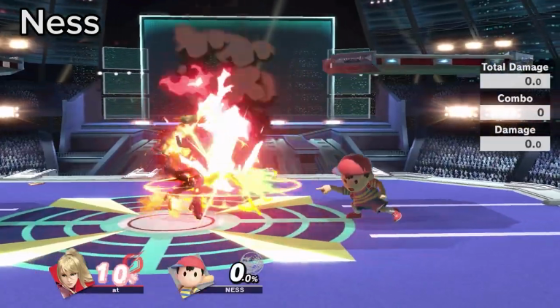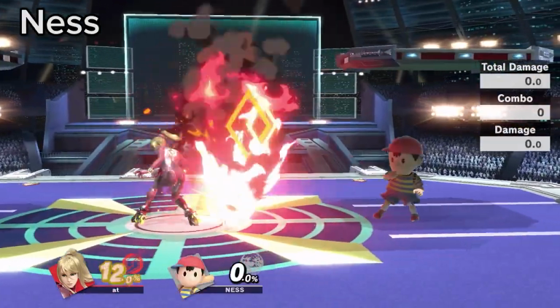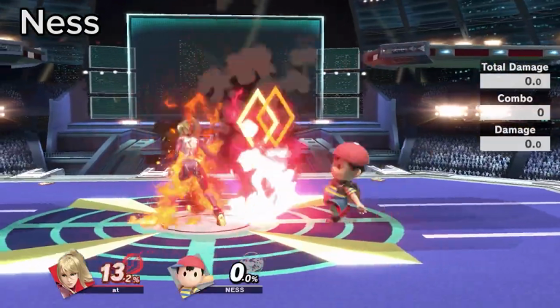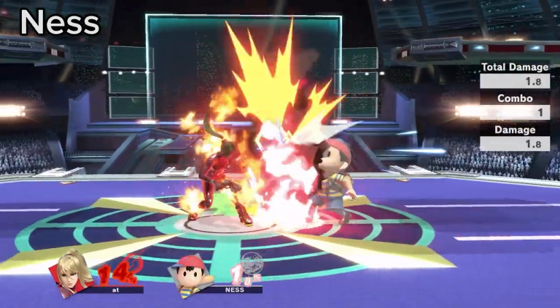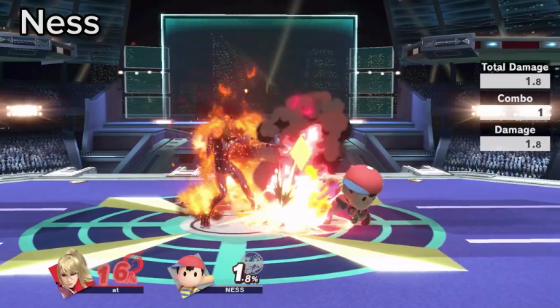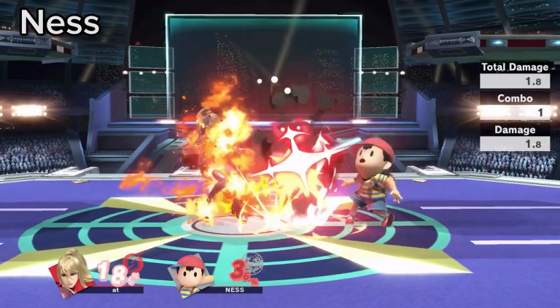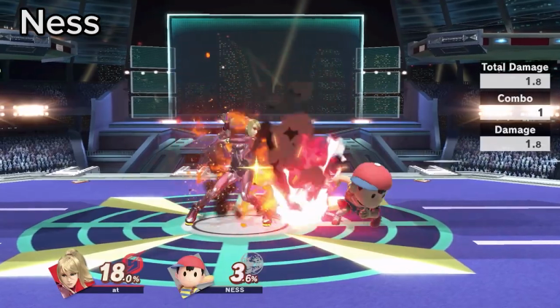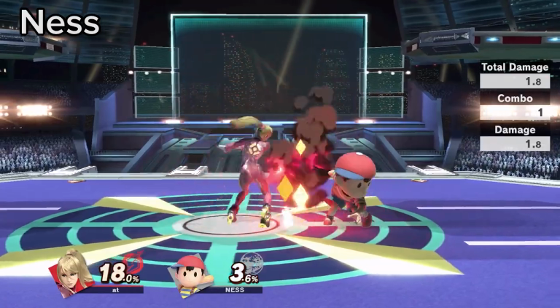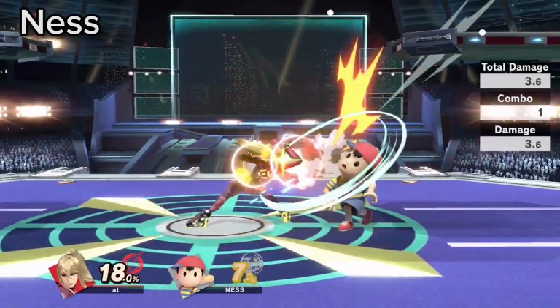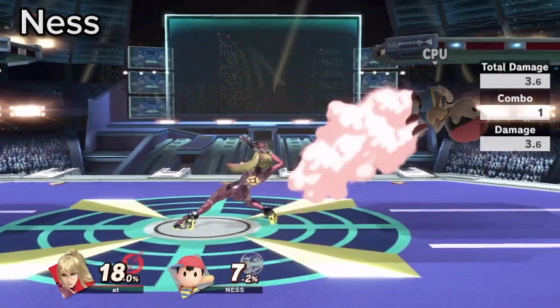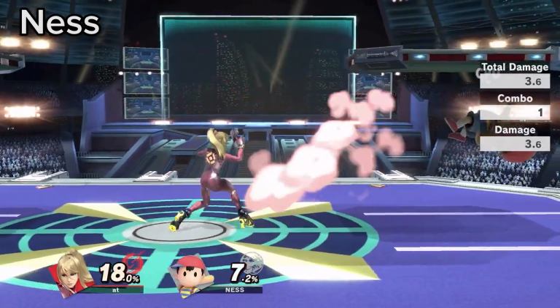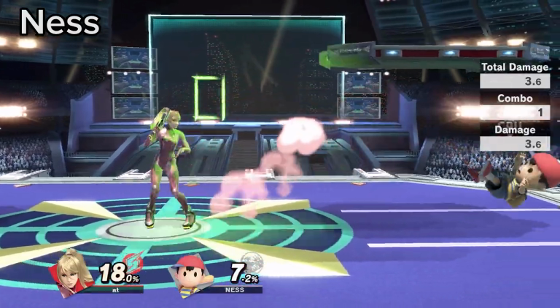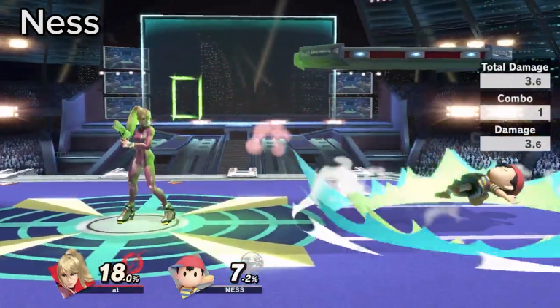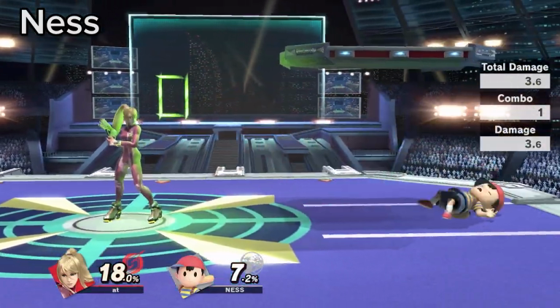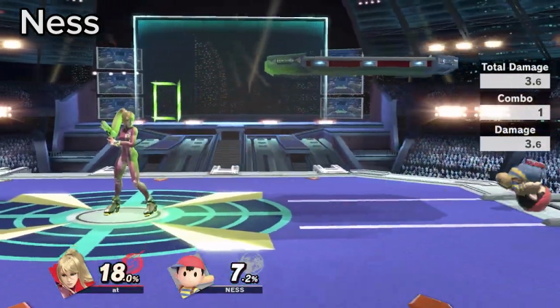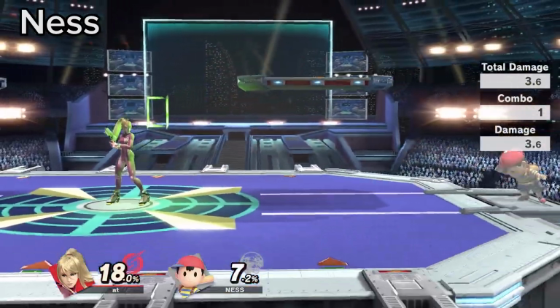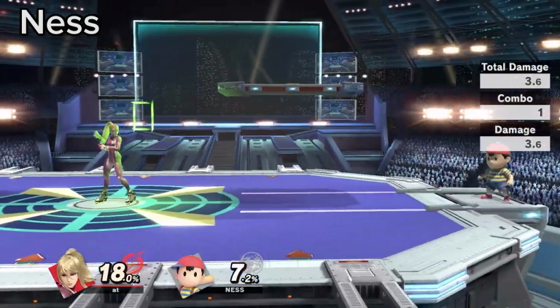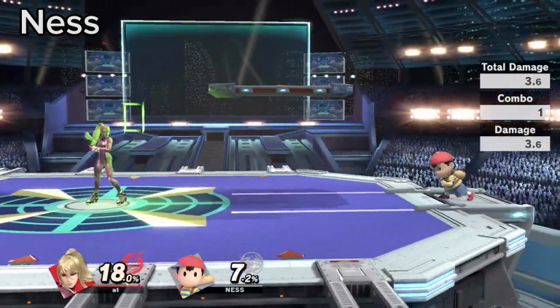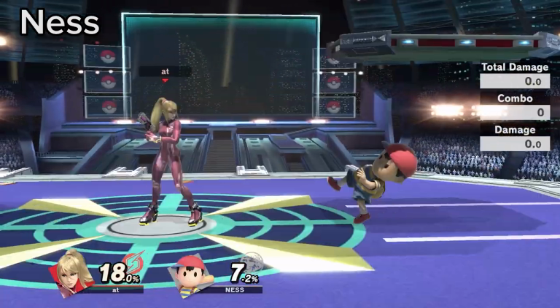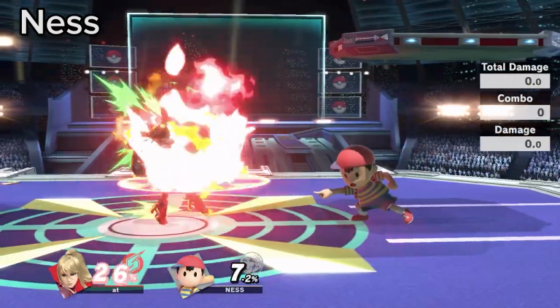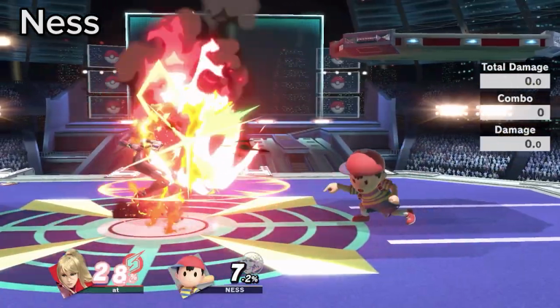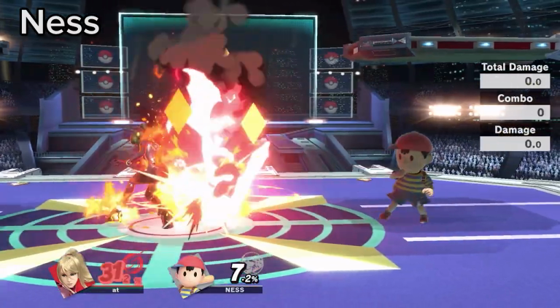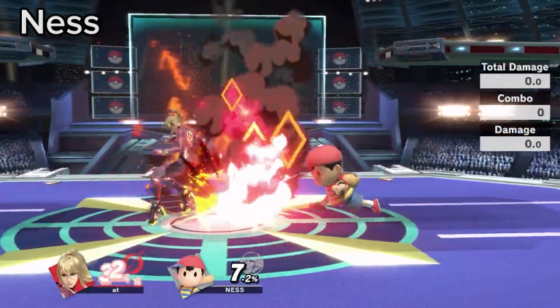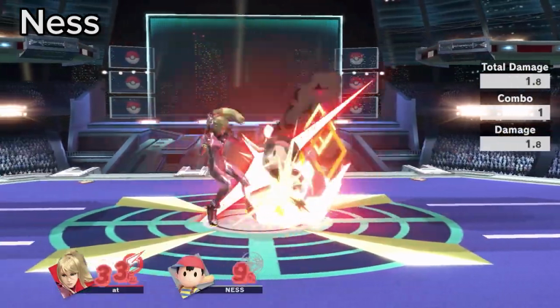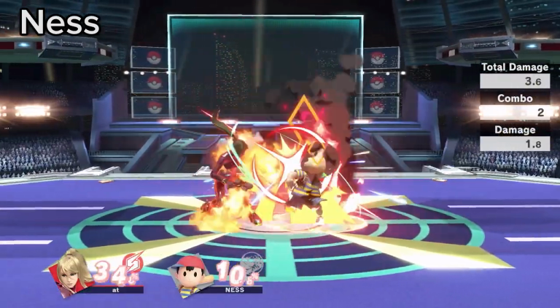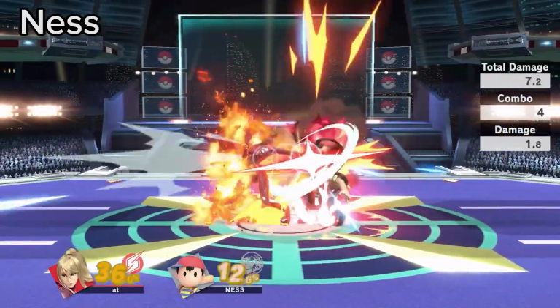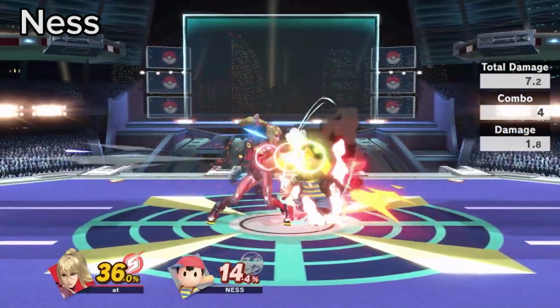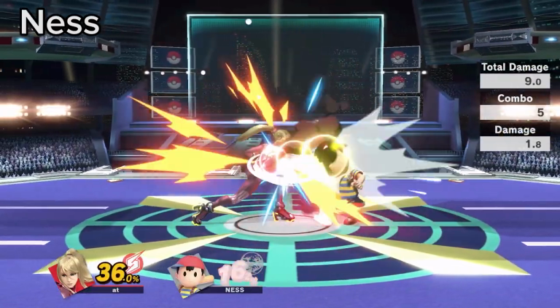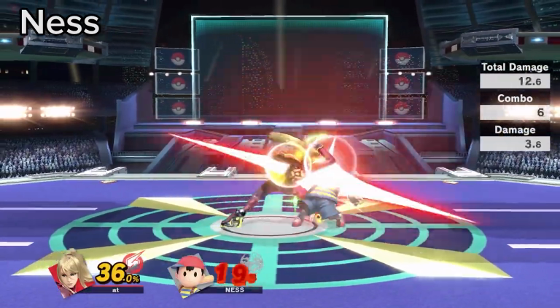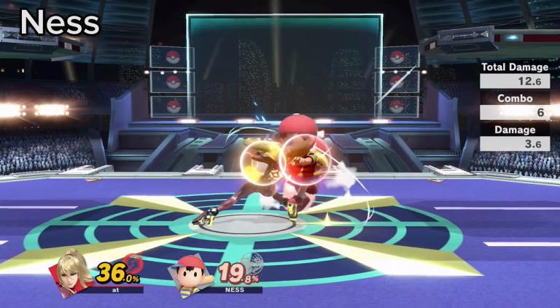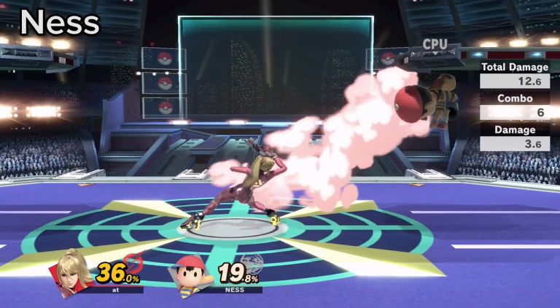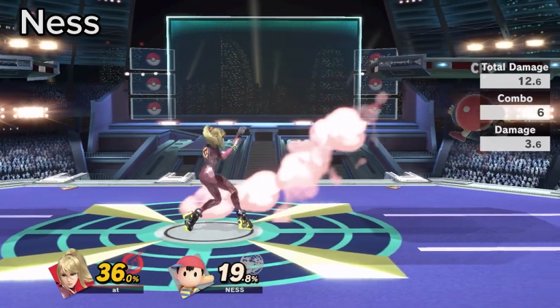If you get hit by Ness PK fire, you can jab through the hitbox if he gets close enough, due to Zerosuit having a frame 1 jab.